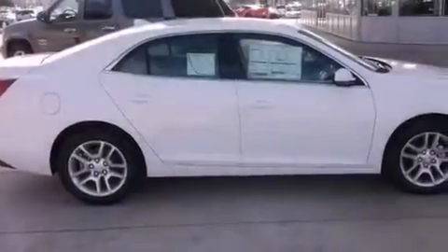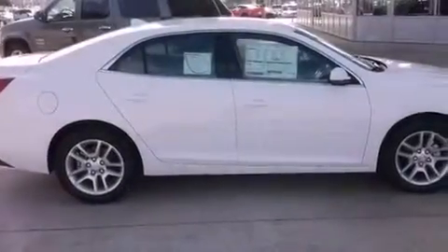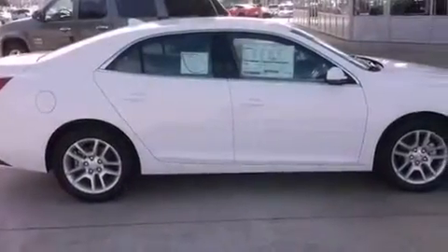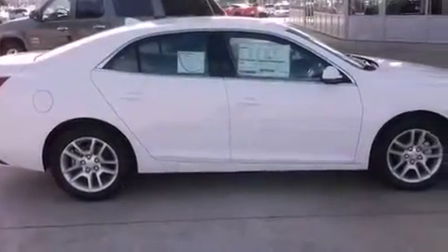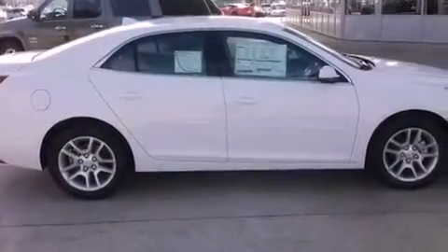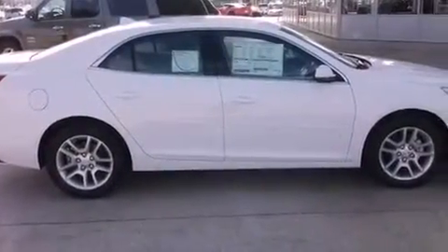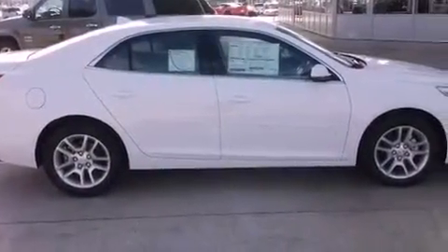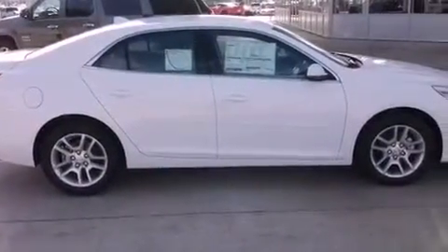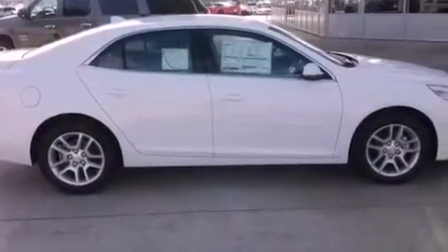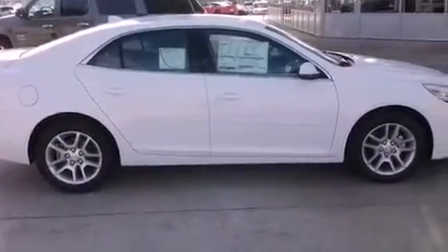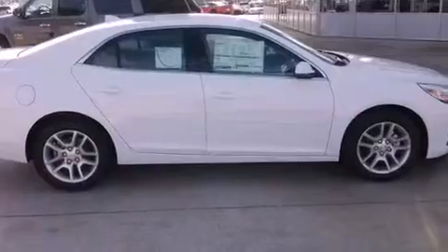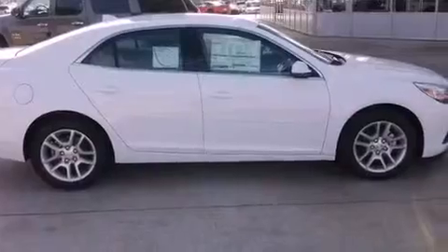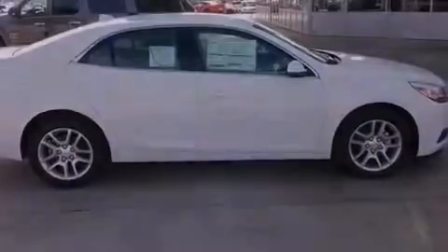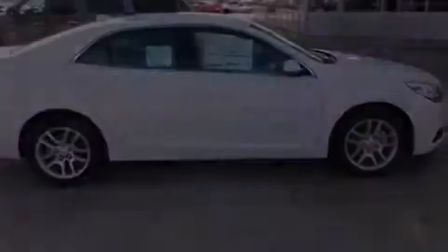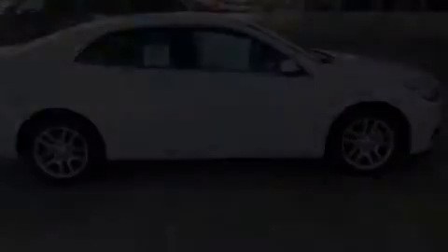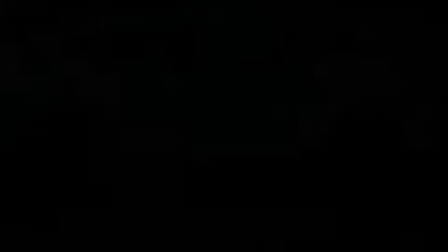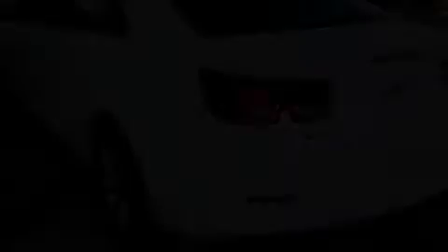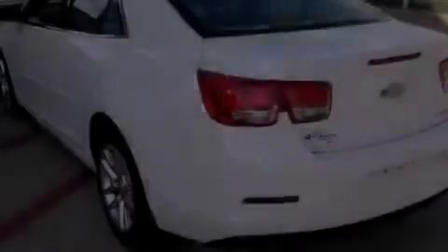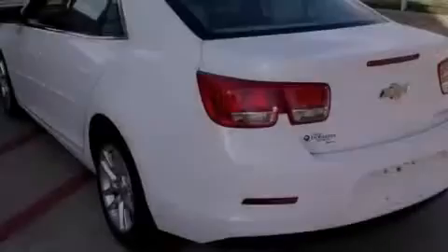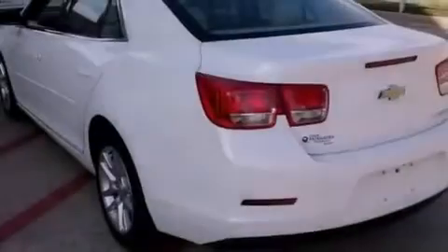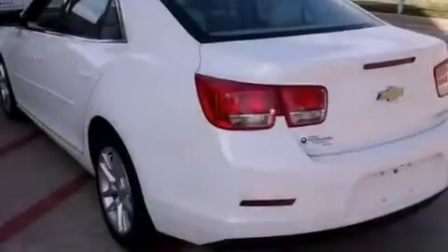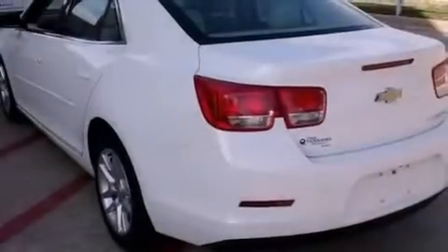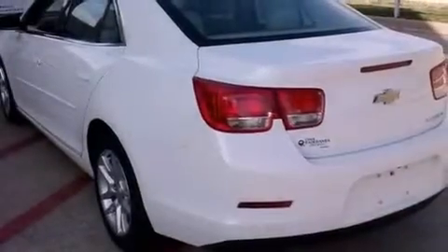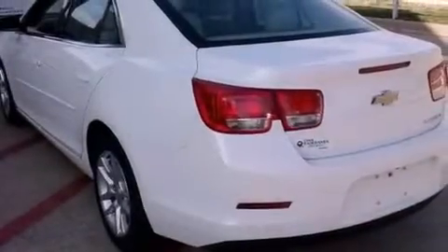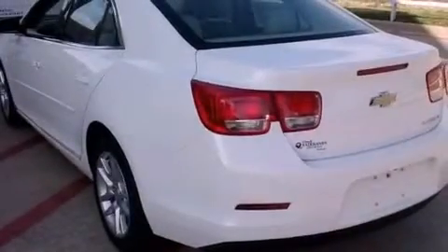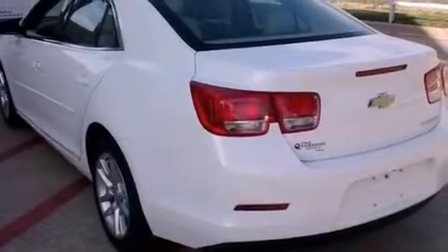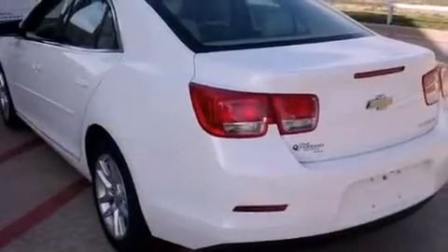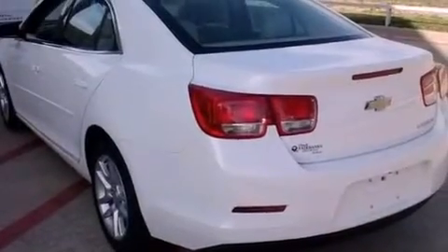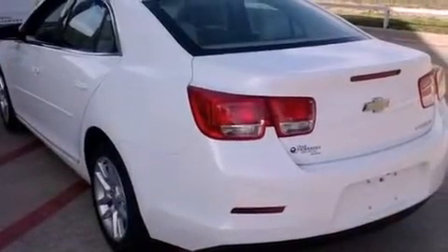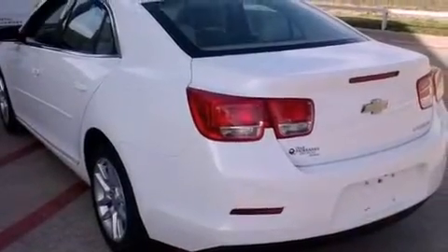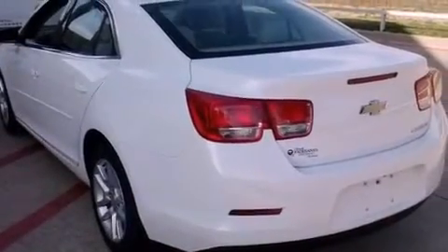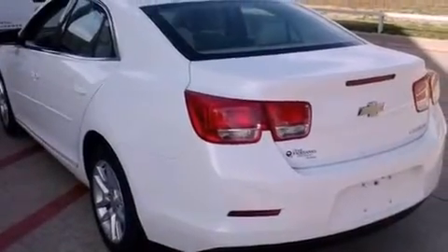Additional features include an anti-lock braking system, latch-ready child seat anchors, a keyless entry system, and an auxiliary power outlet.